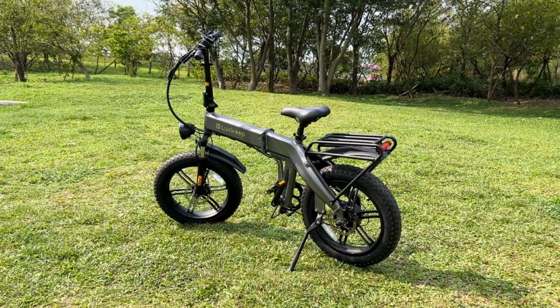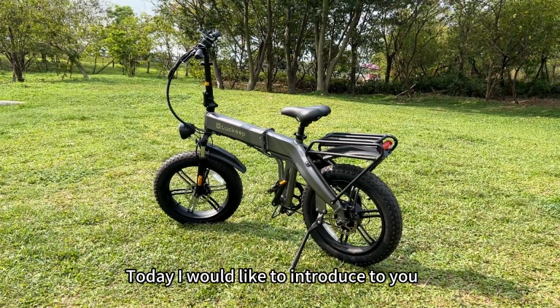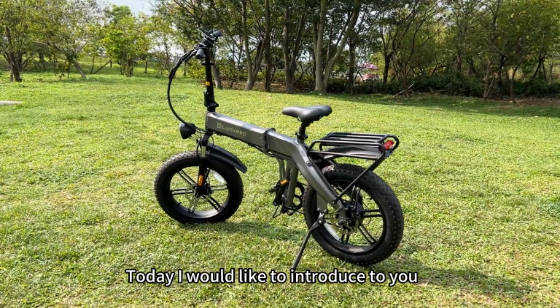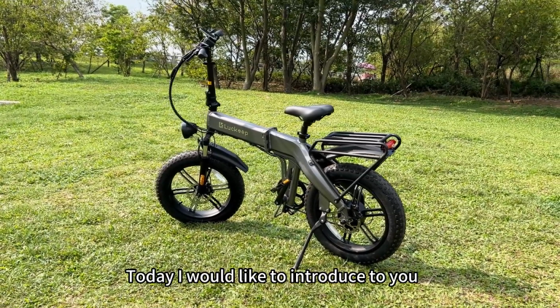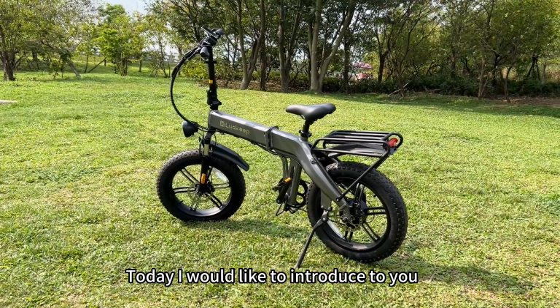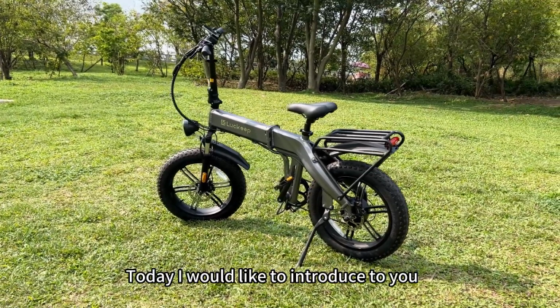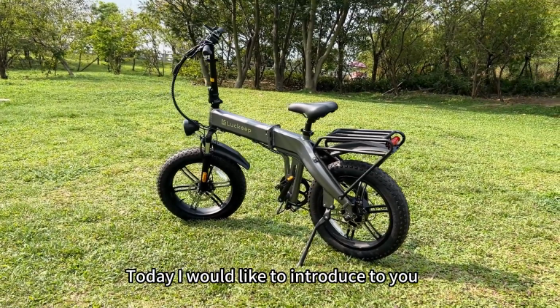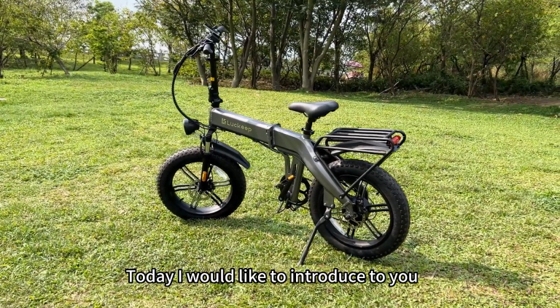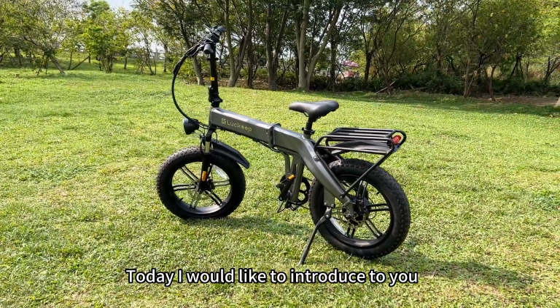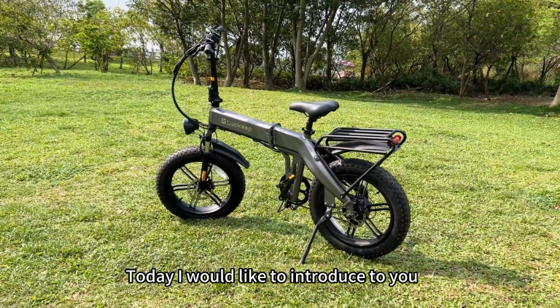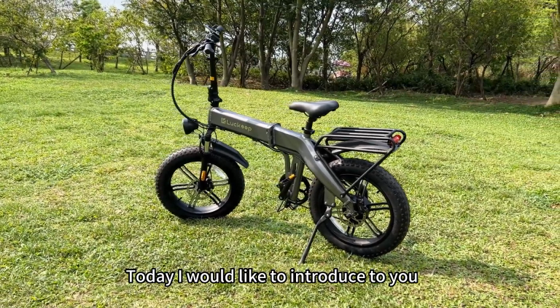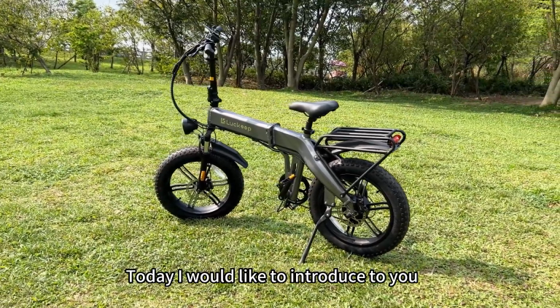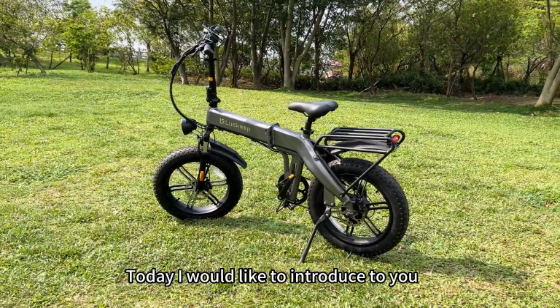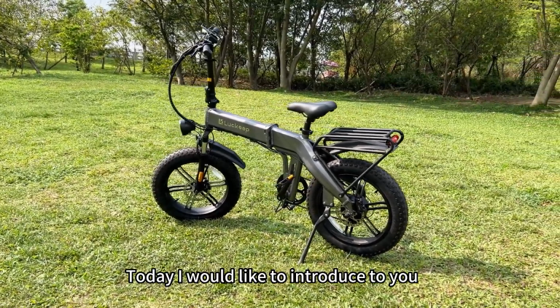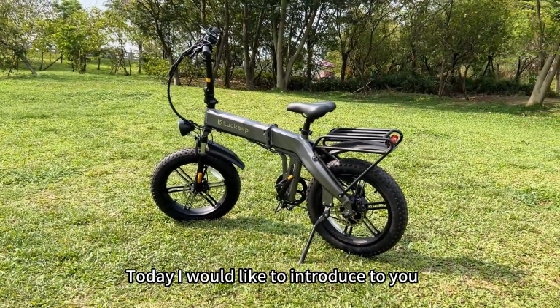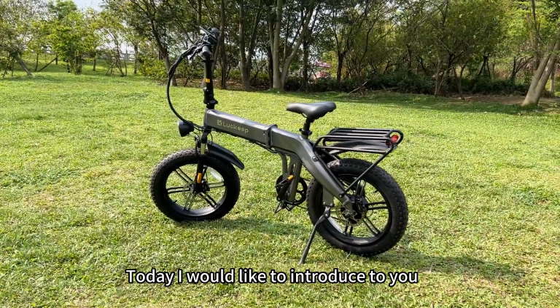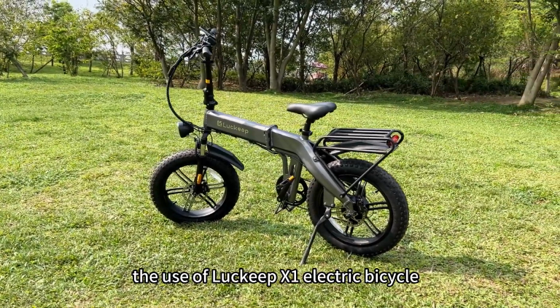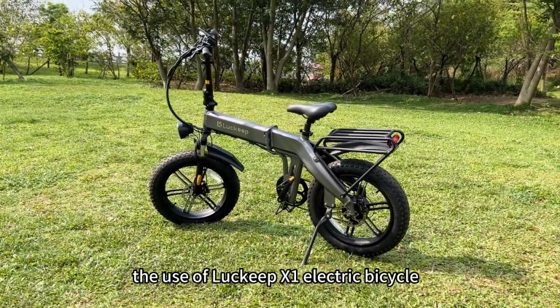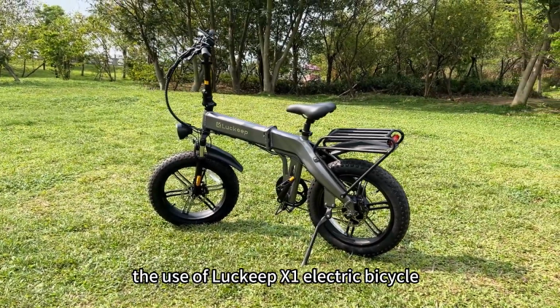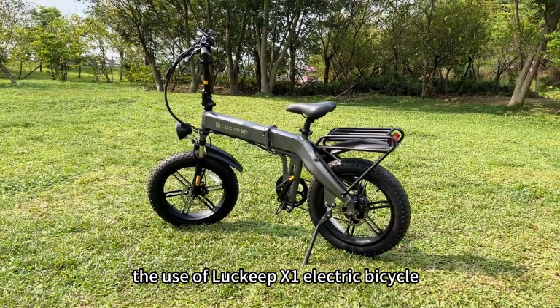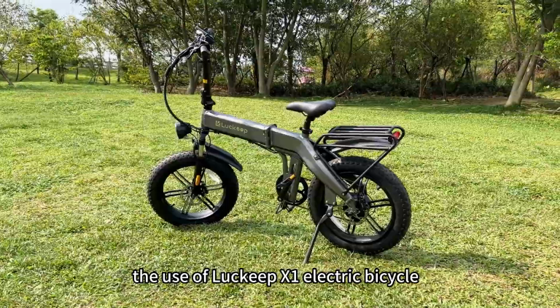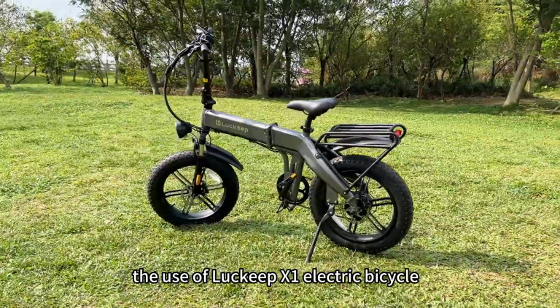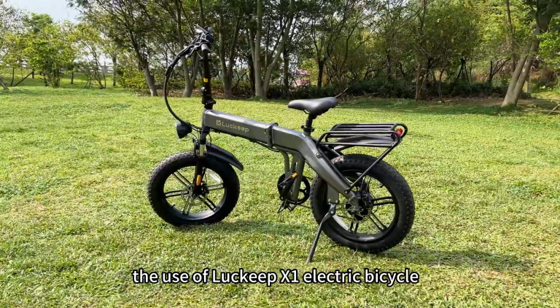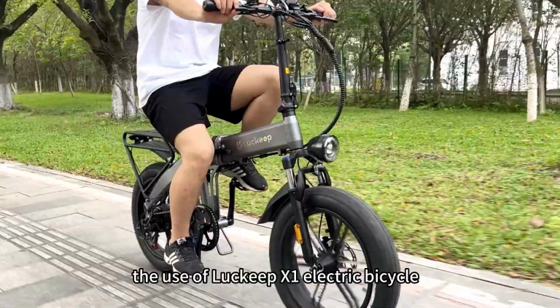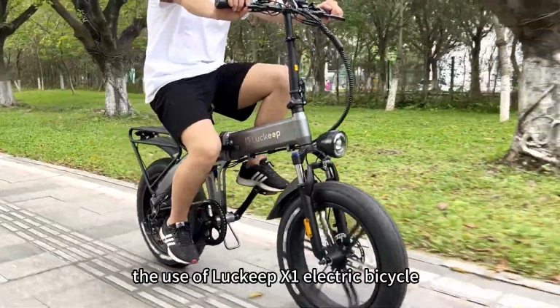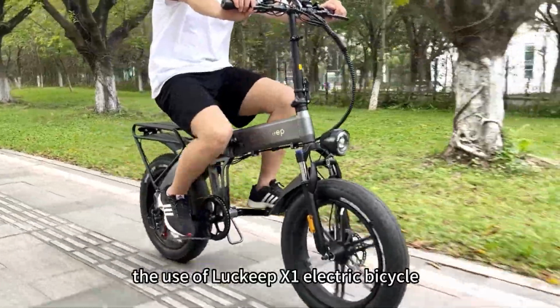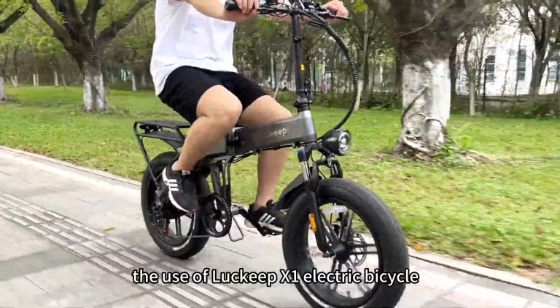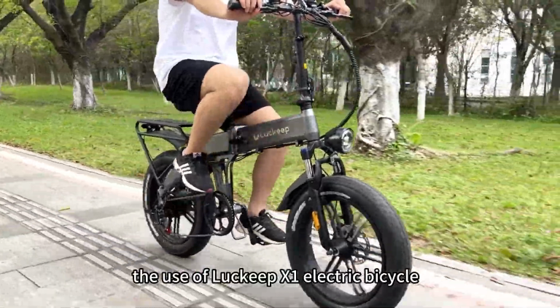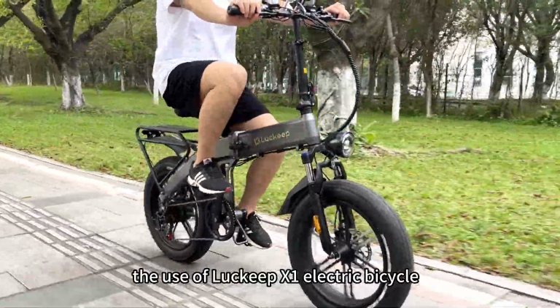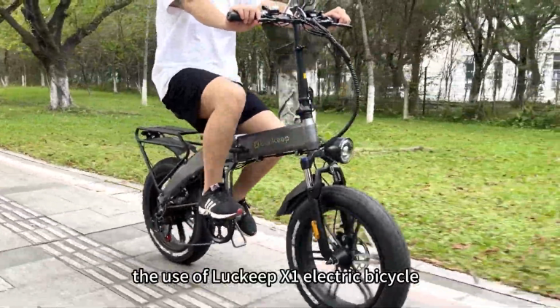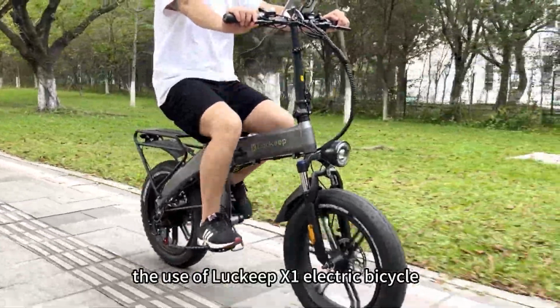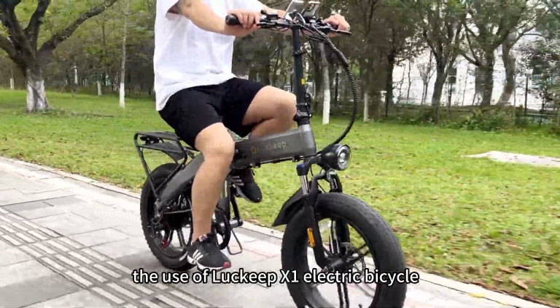Today, I would like to introduce to you the use of the Lucky X1 electric bicycle.